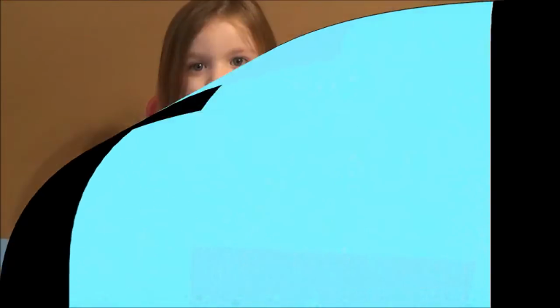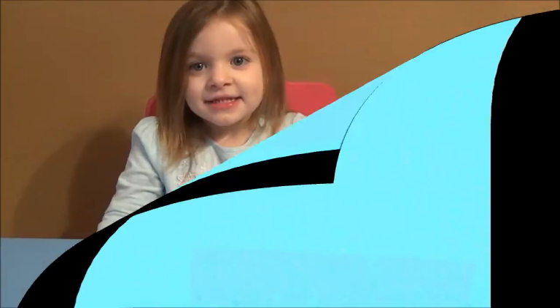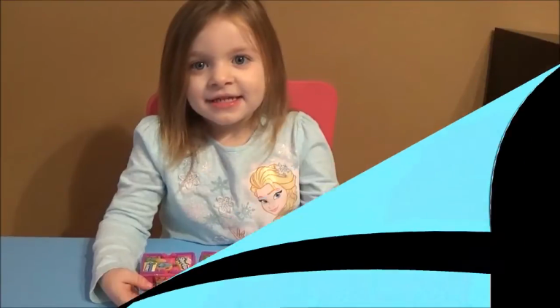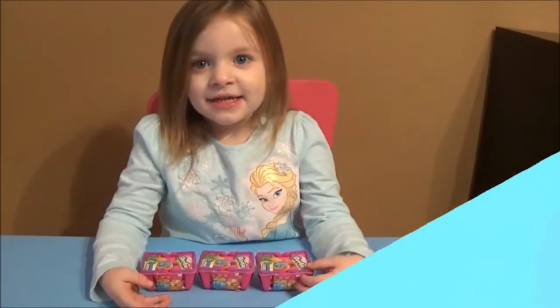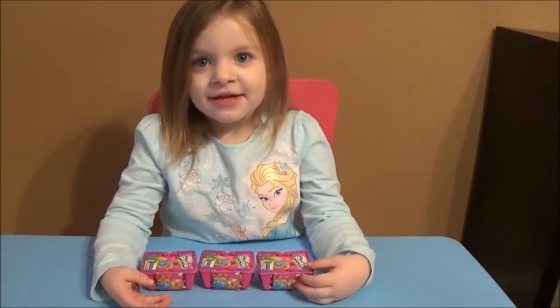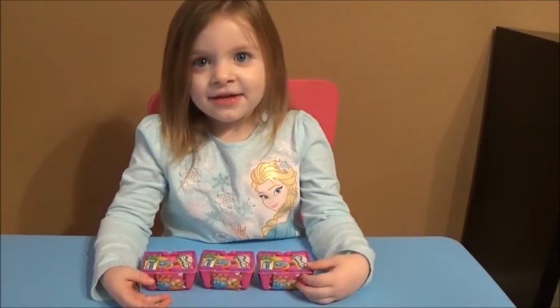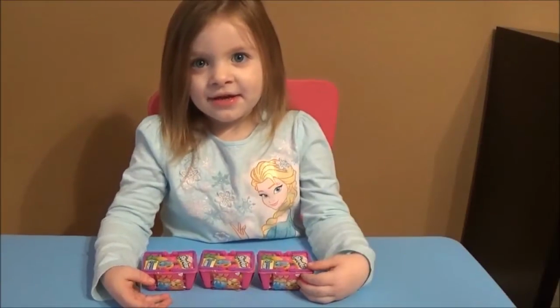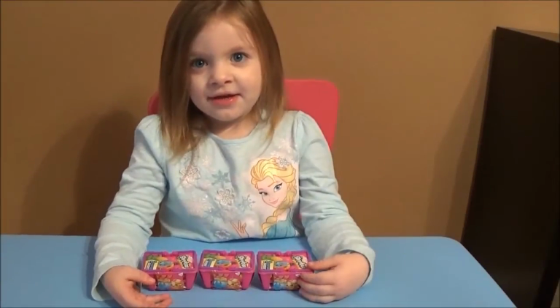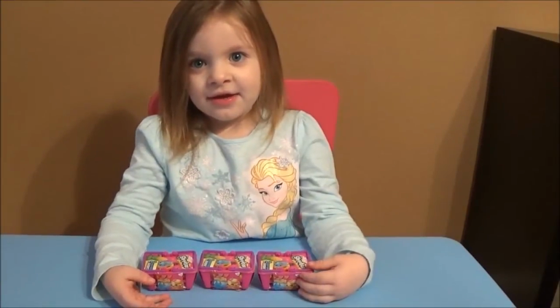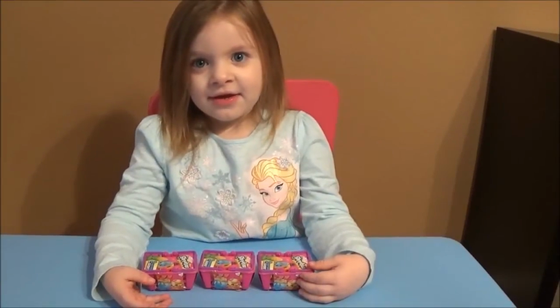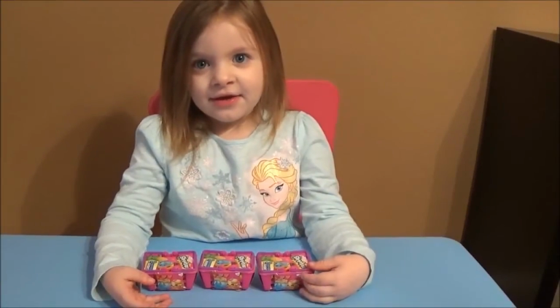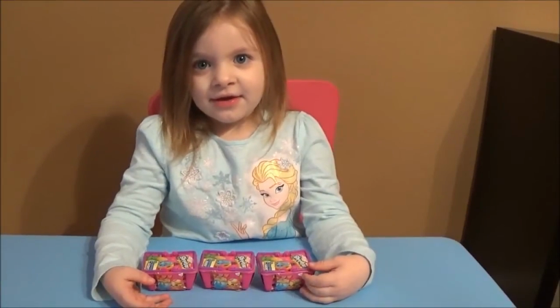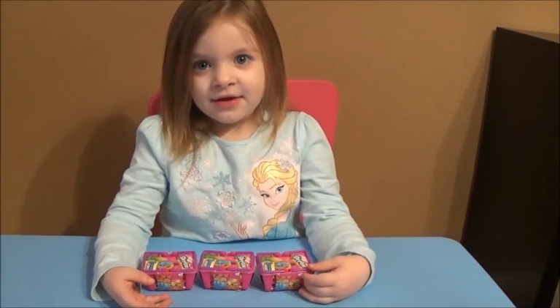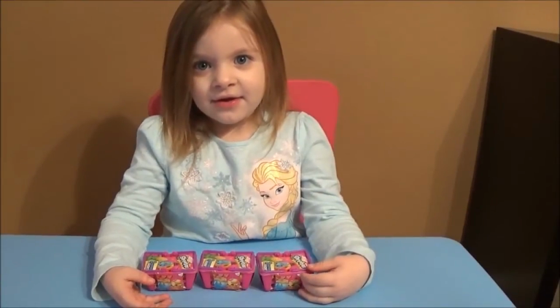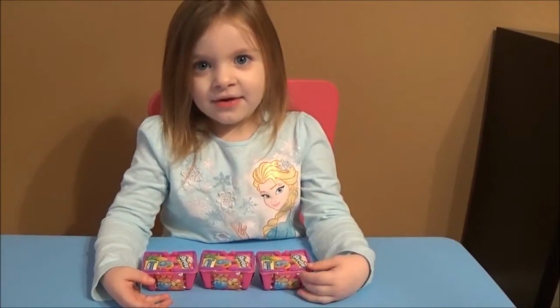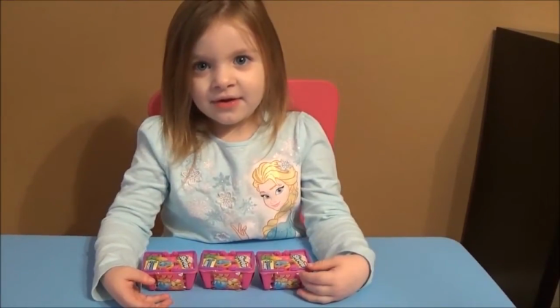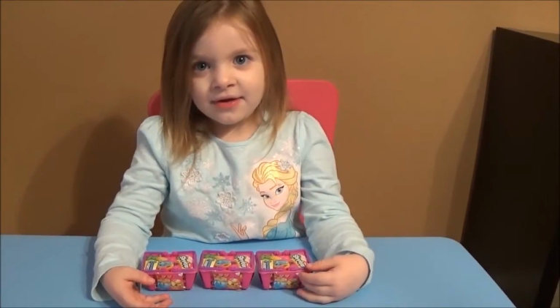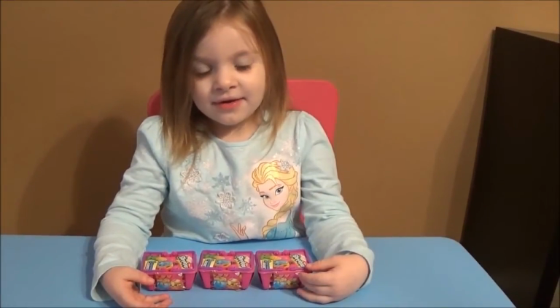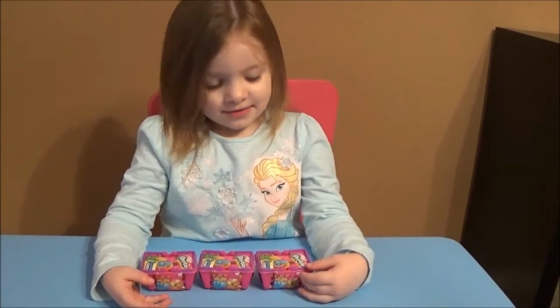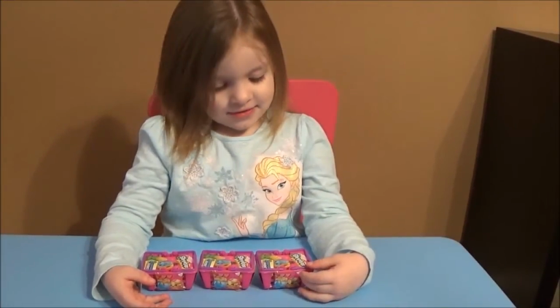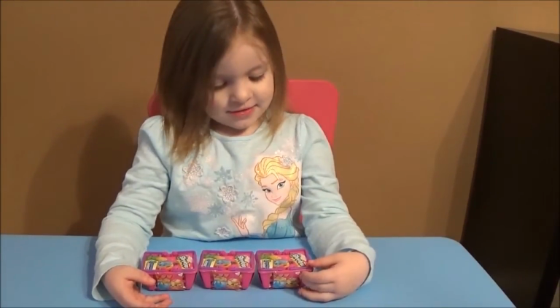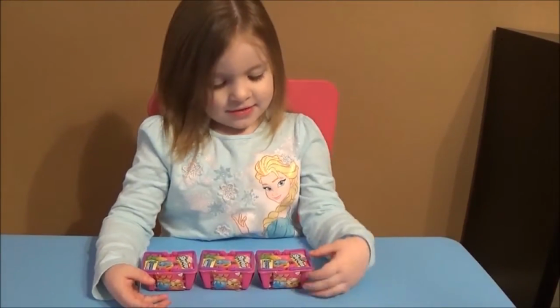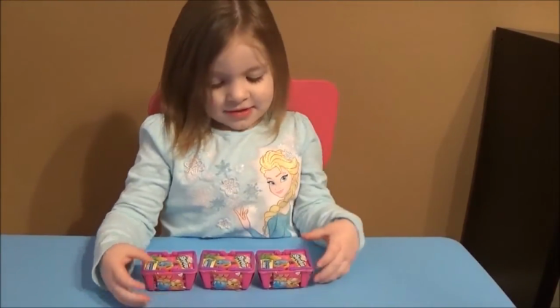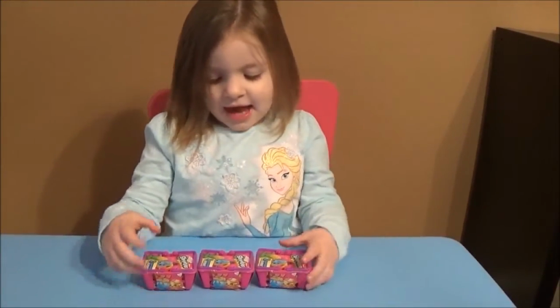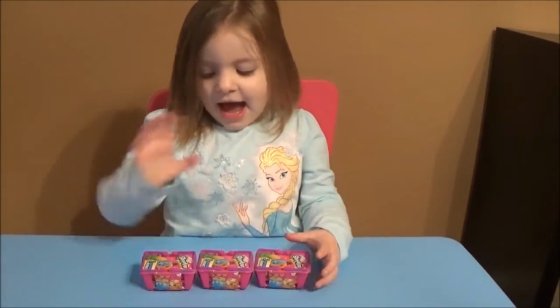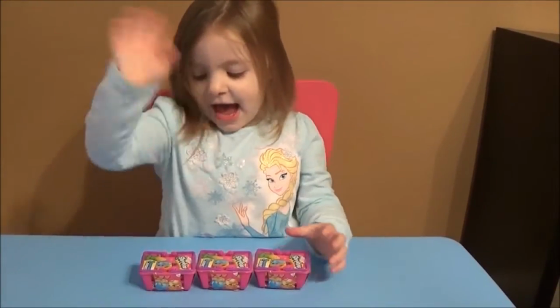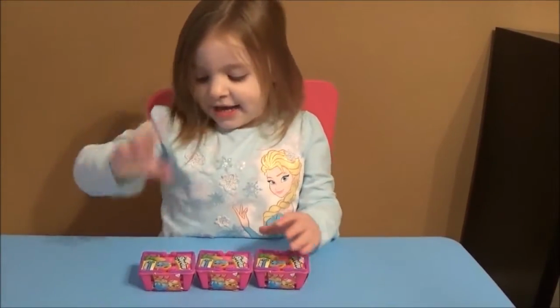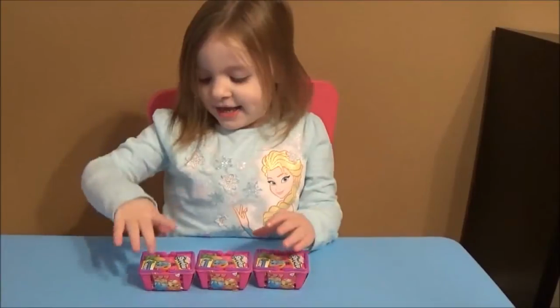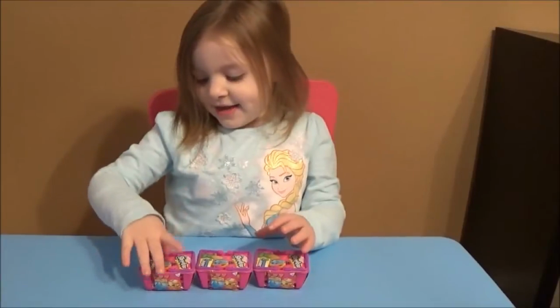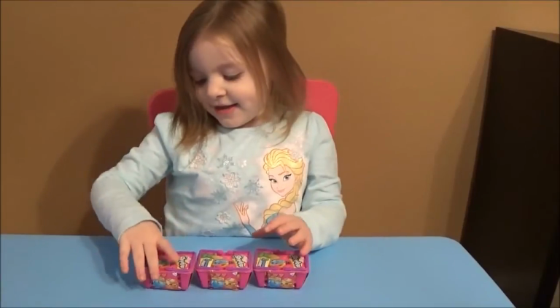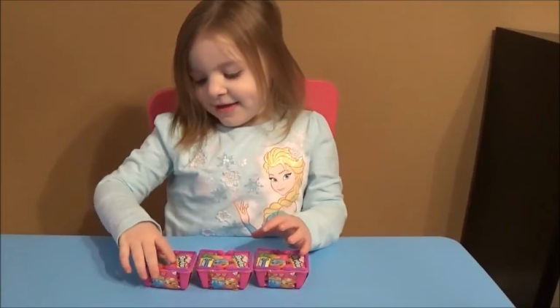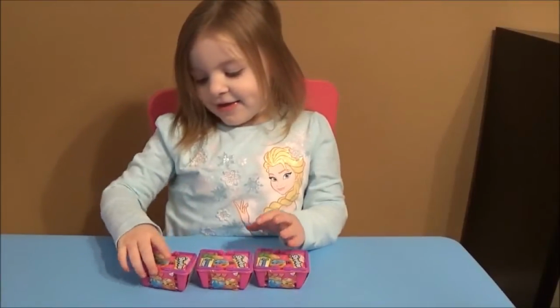Hey everyone! Thanks for checking out Ava's Toy Haven on Brian's Toy Haven. Ava, can you say hi? Hi! What are we doing today?